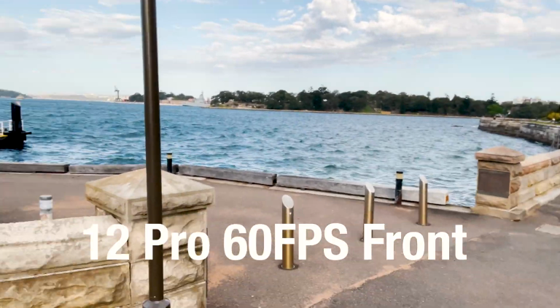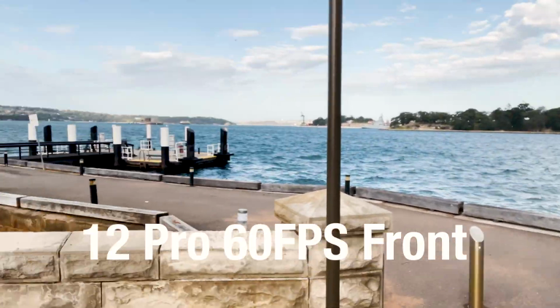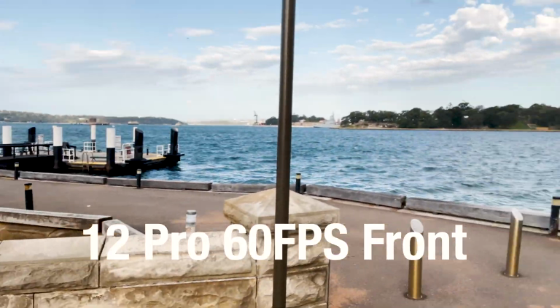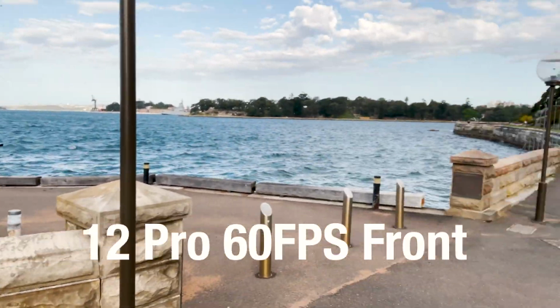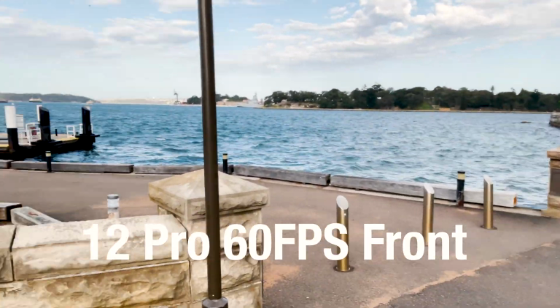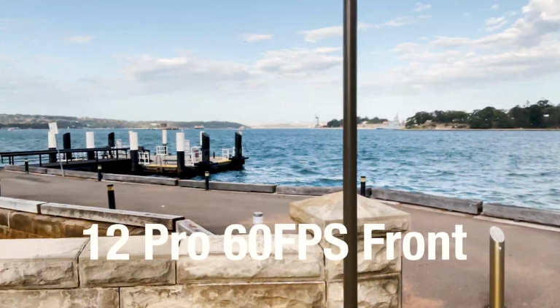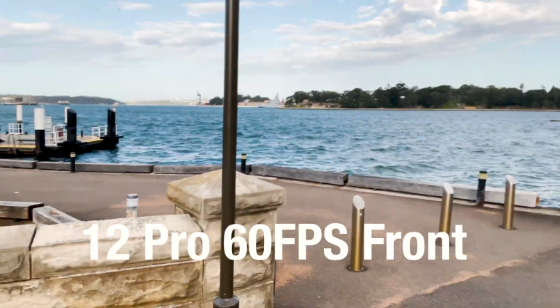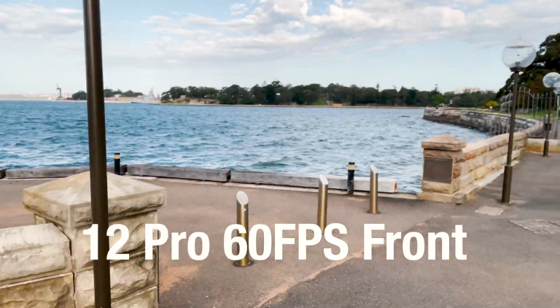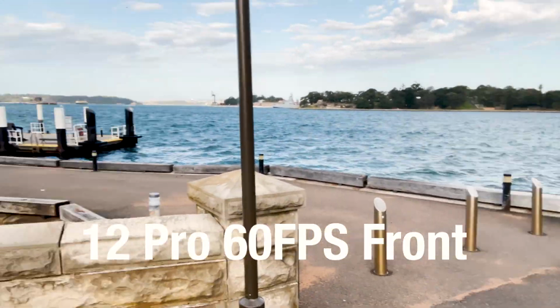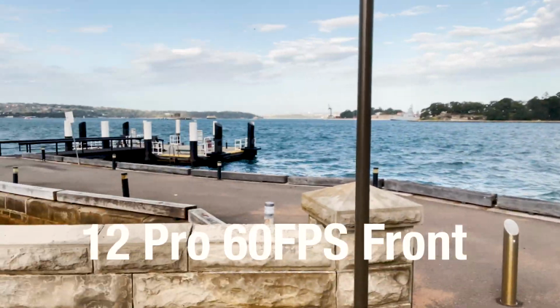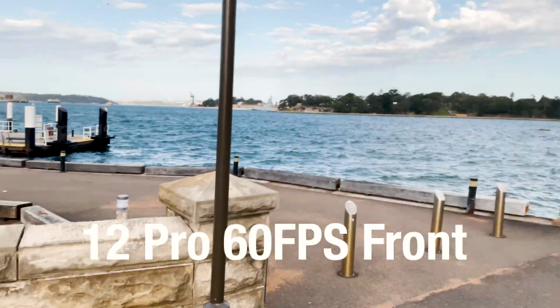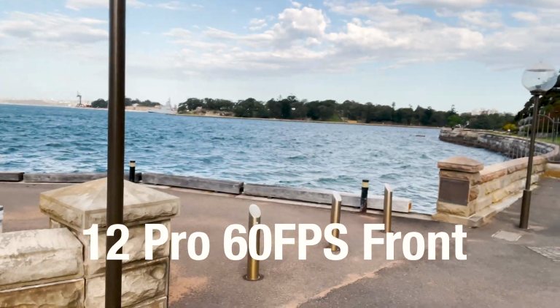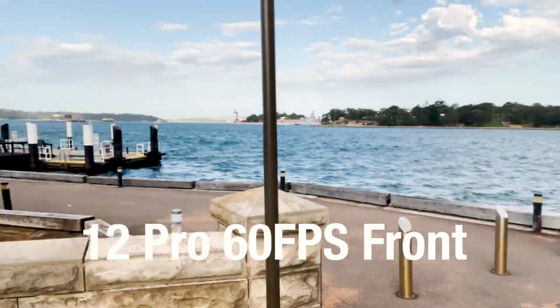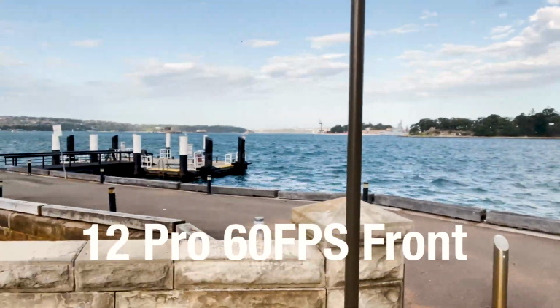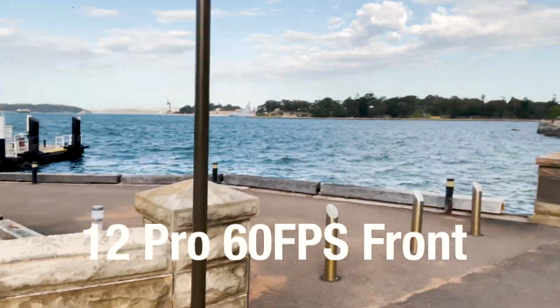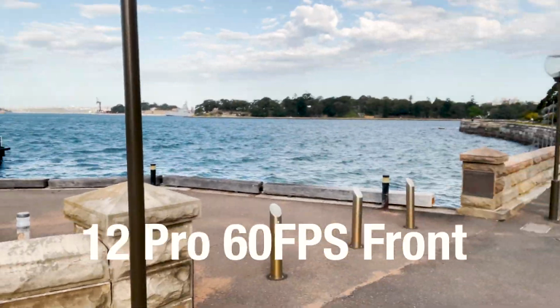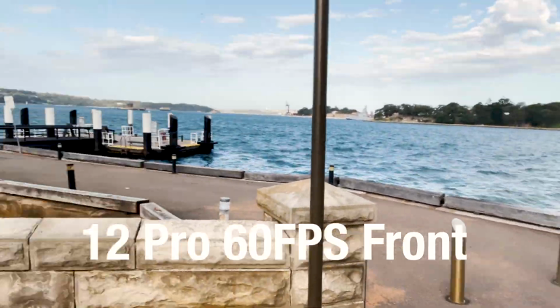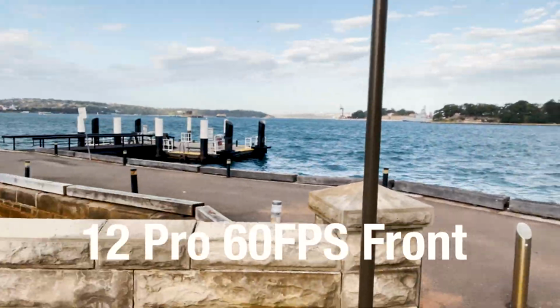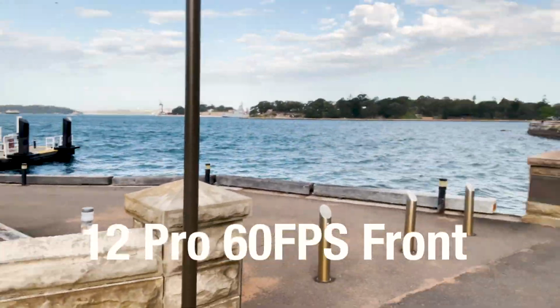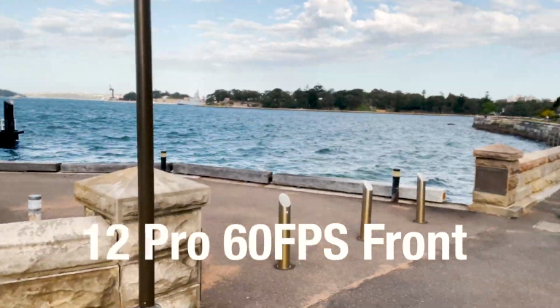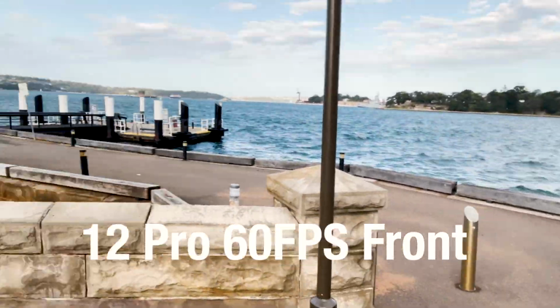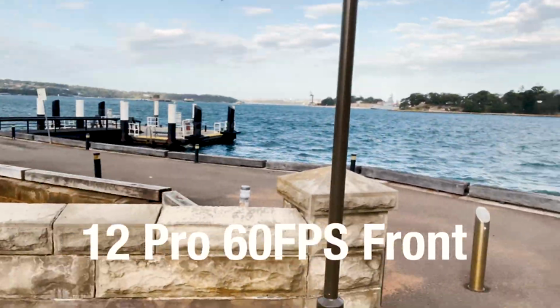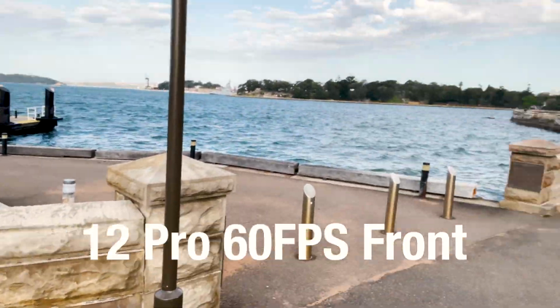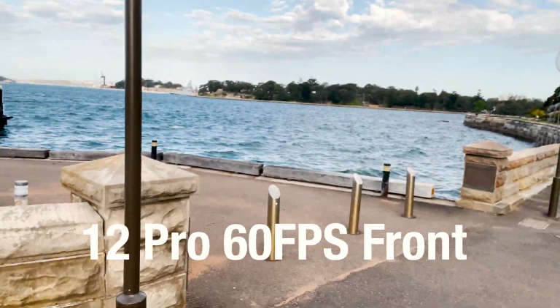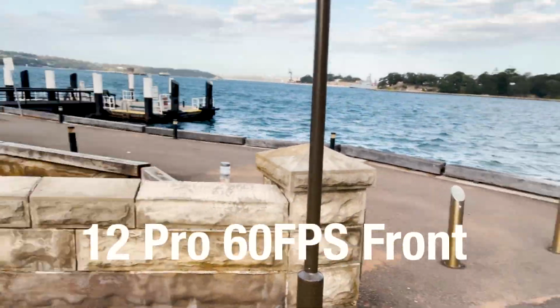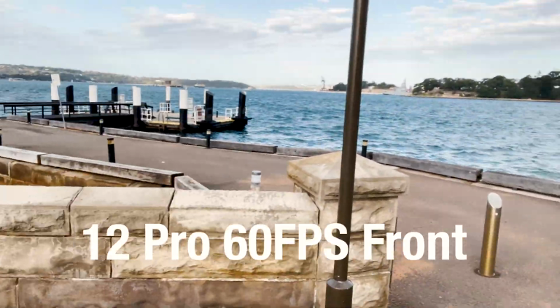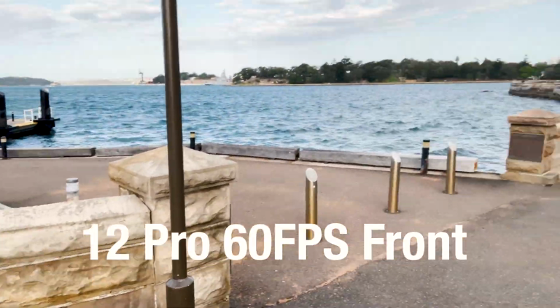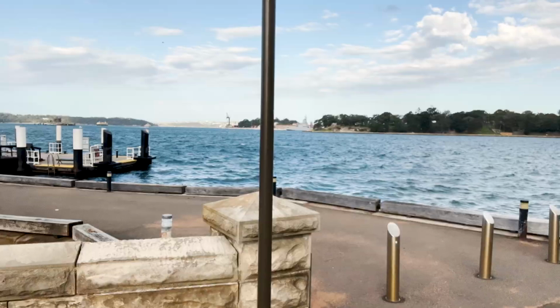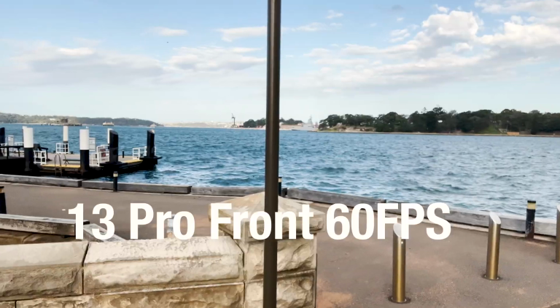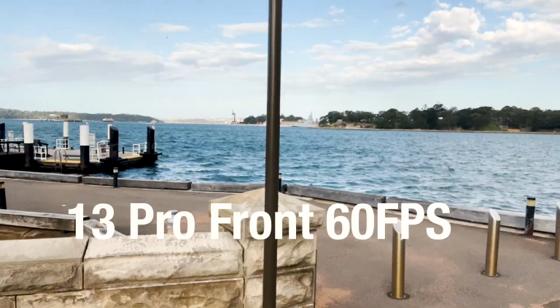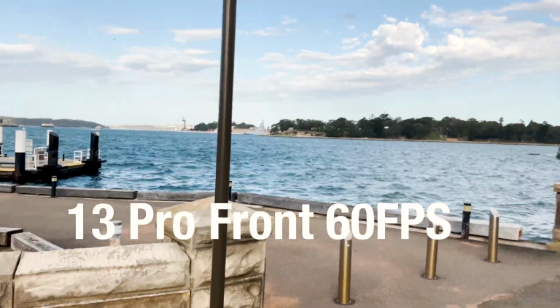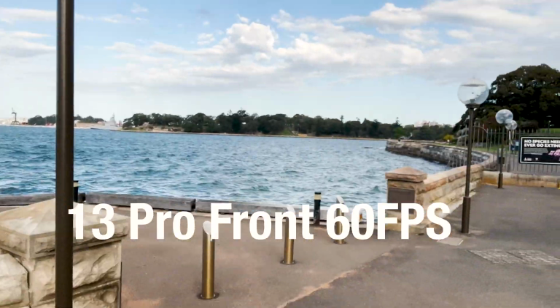Let's have a look at the front facing camera and we can see that it's about the same as last year.